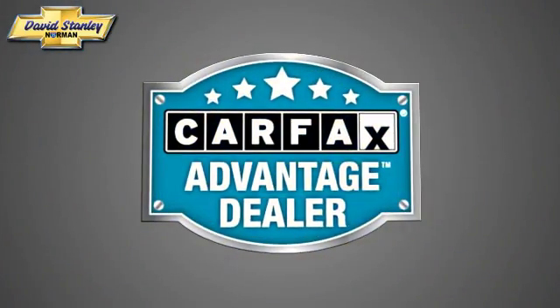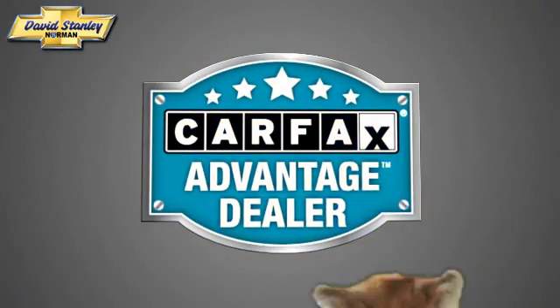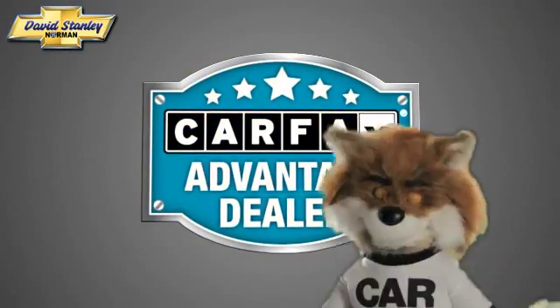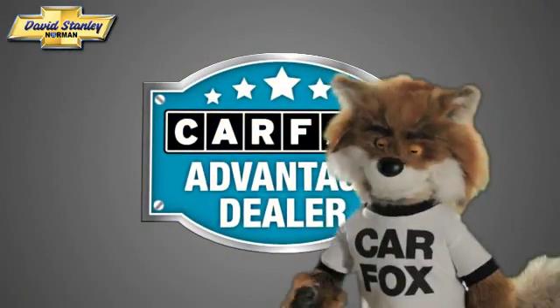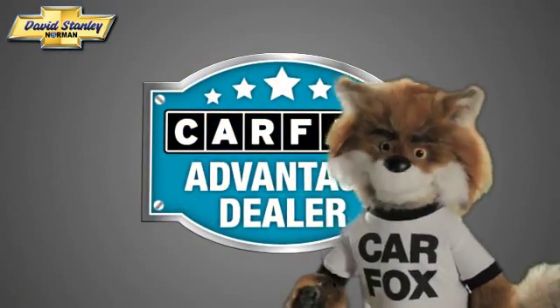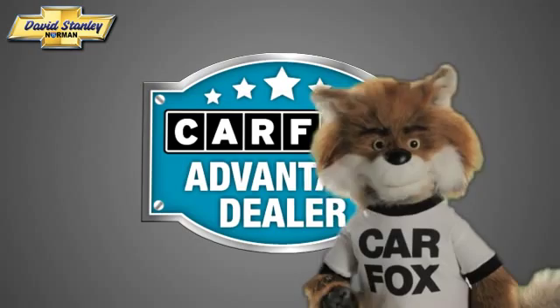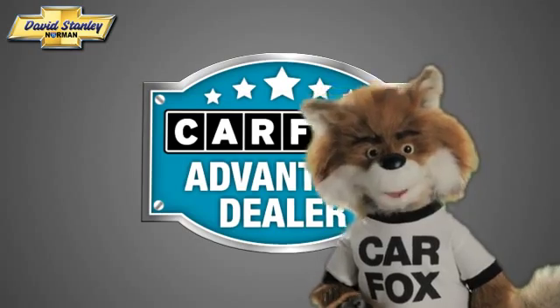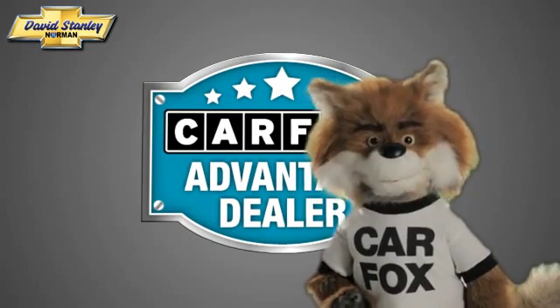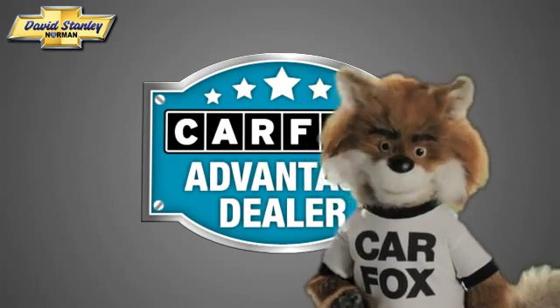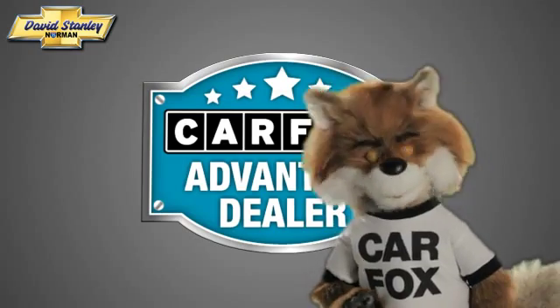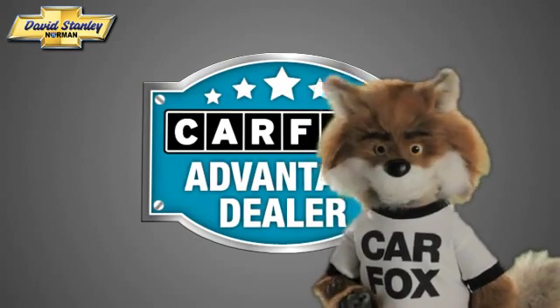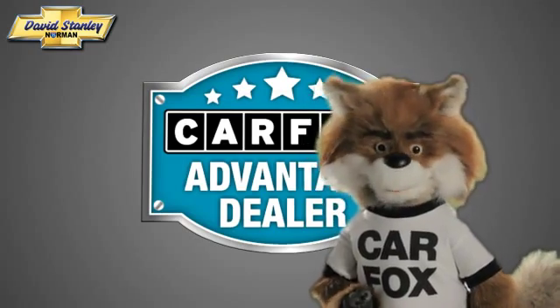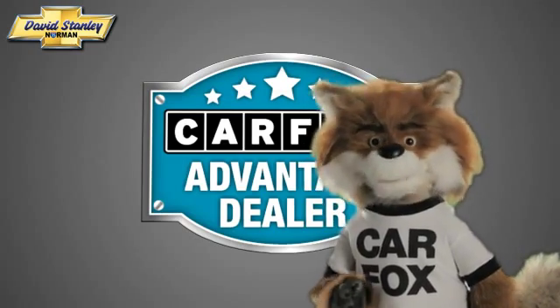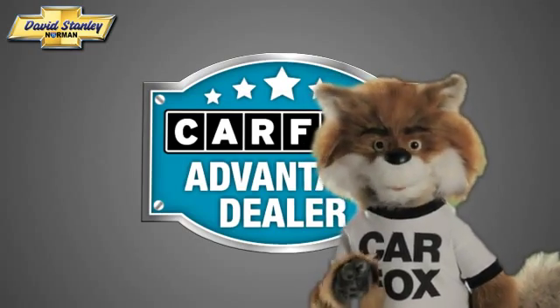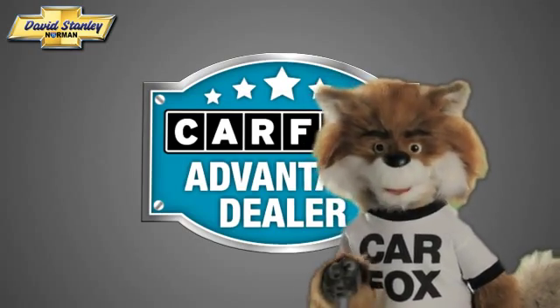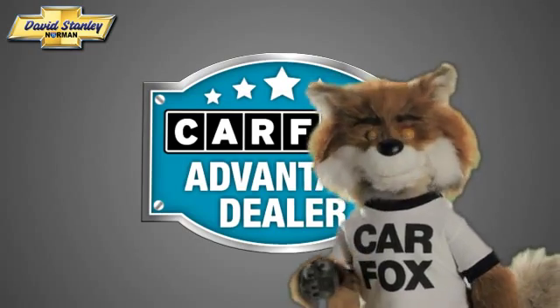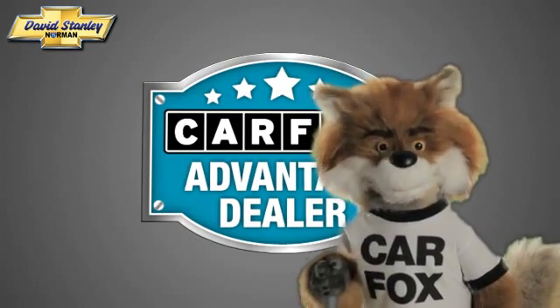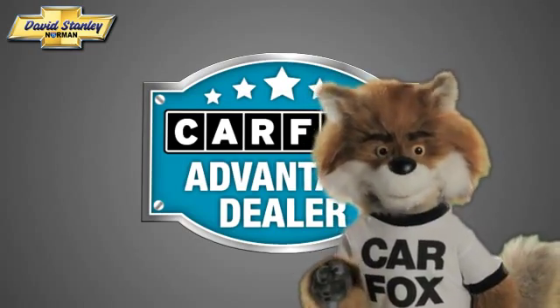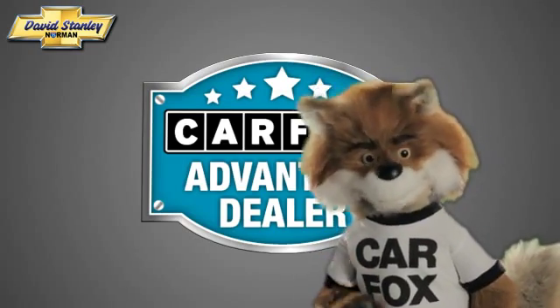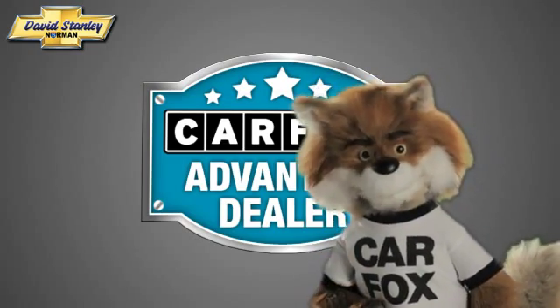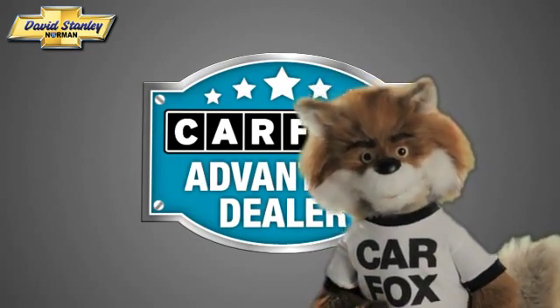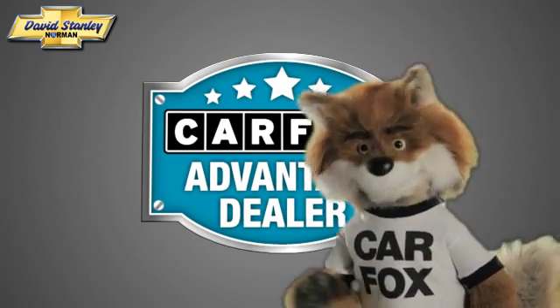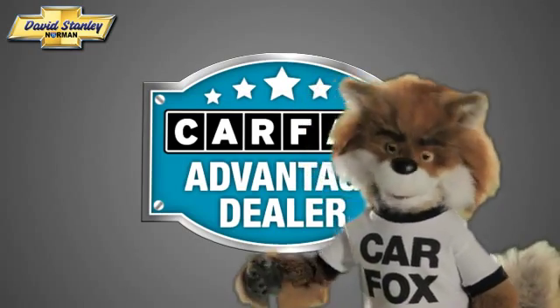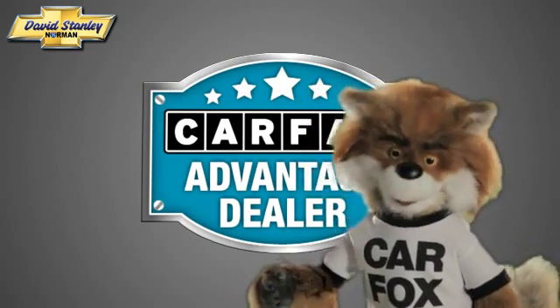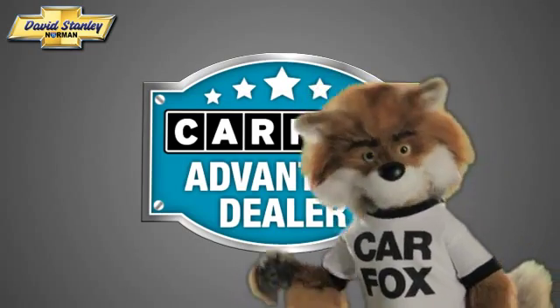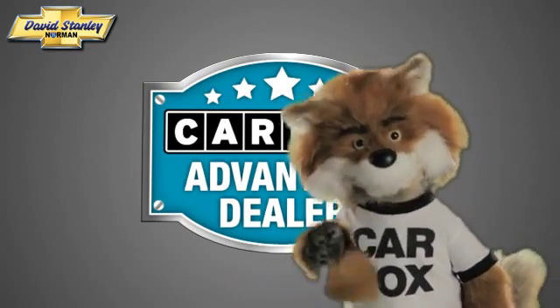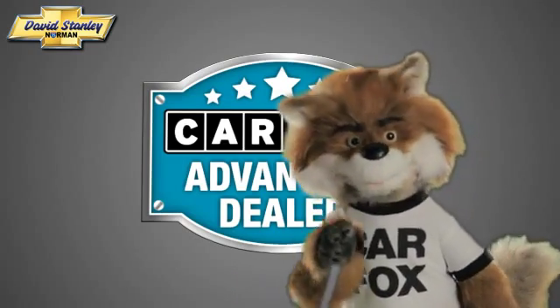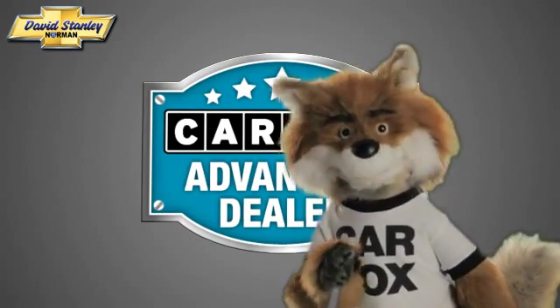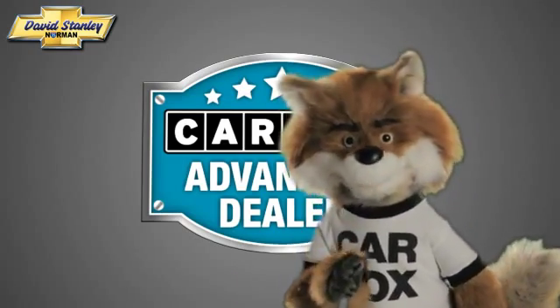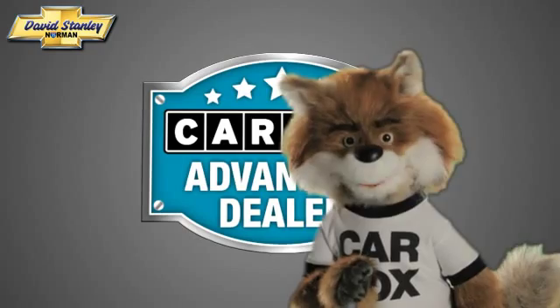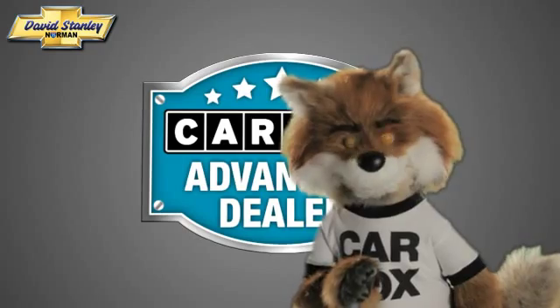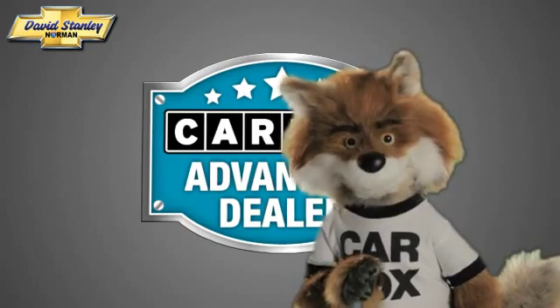Just say, show me the Carfax at David Stanley Chevrolet of Norman, a Carfax Advantage dealer.